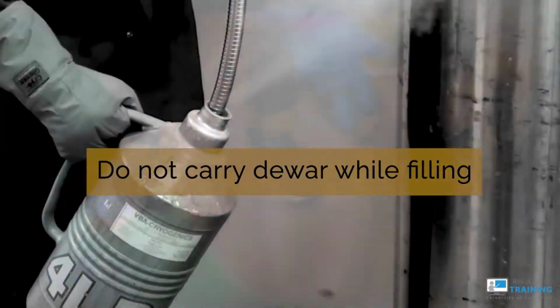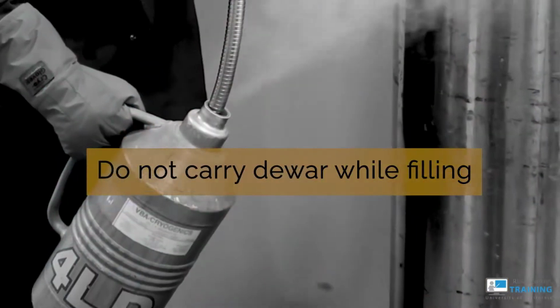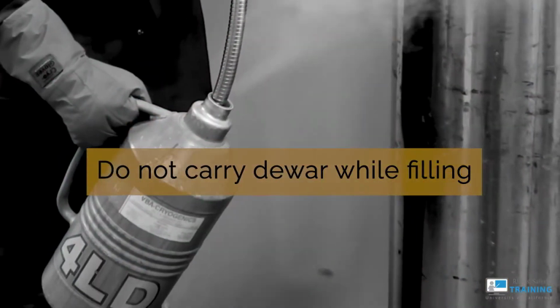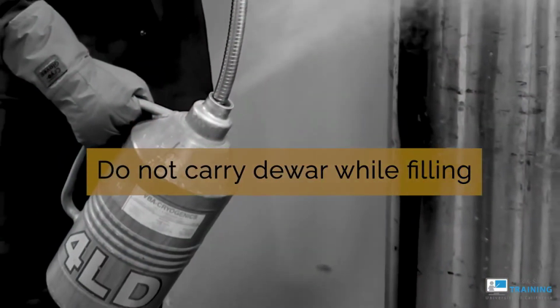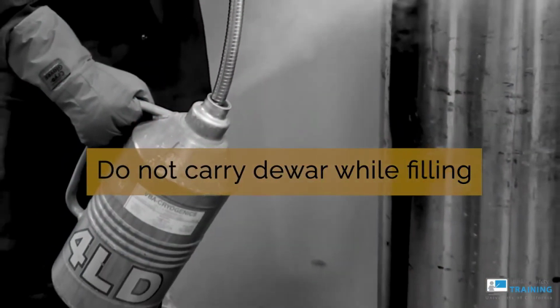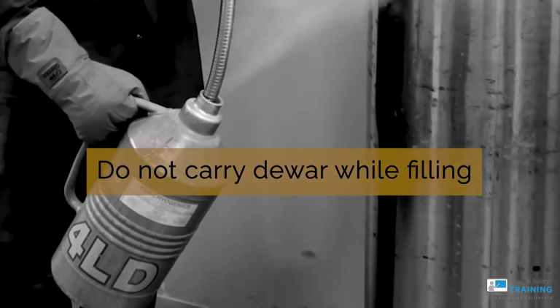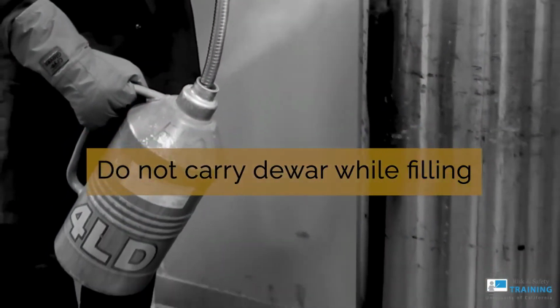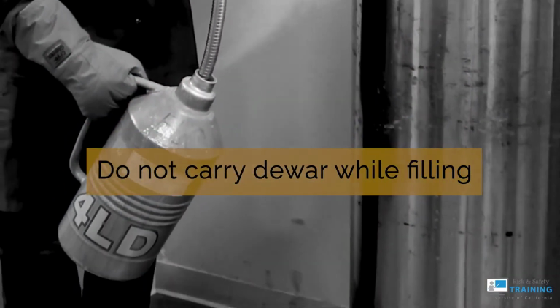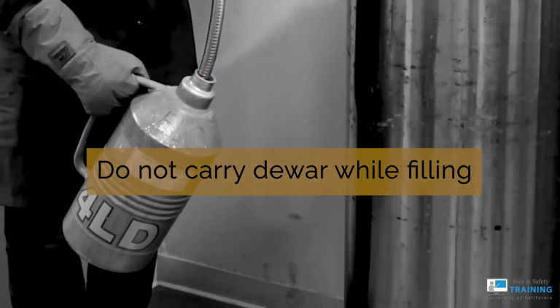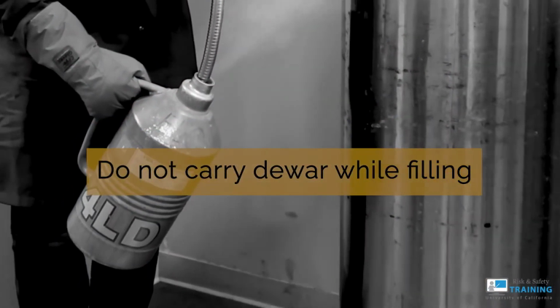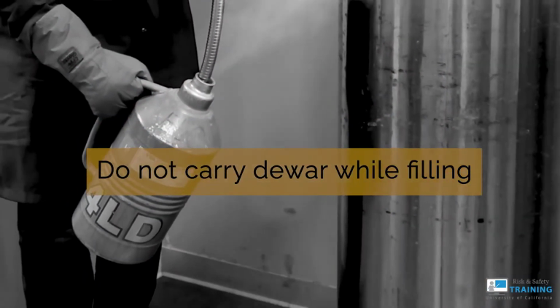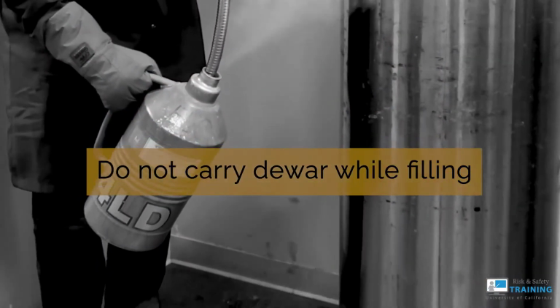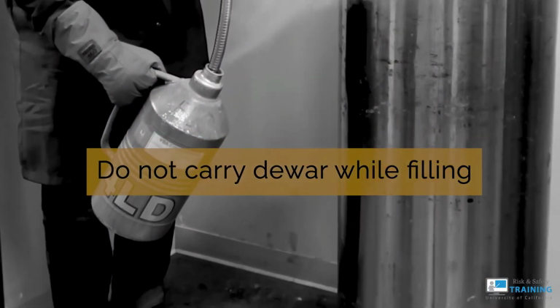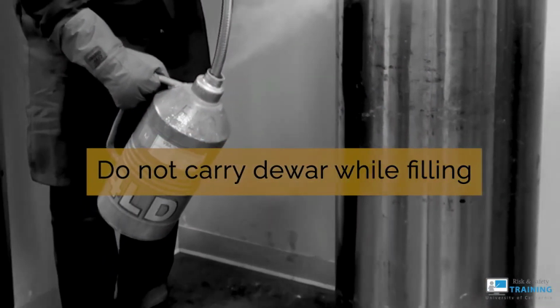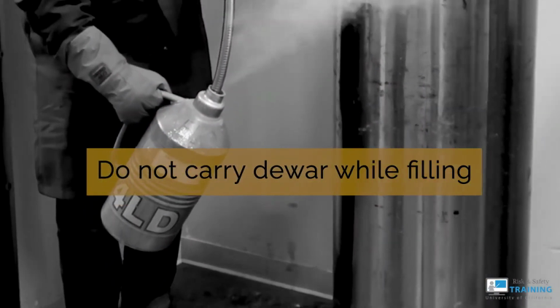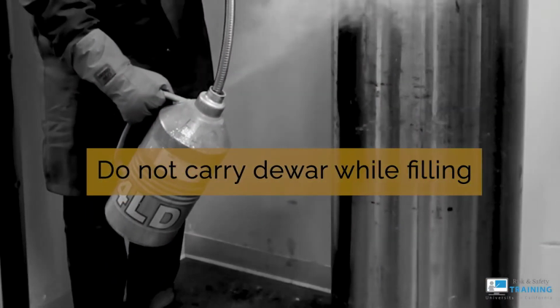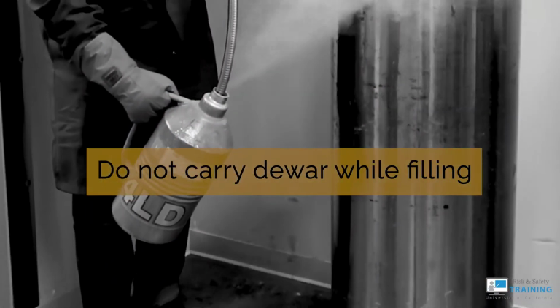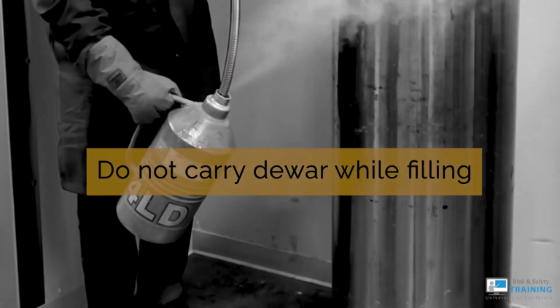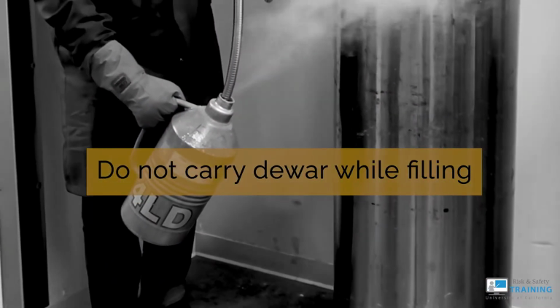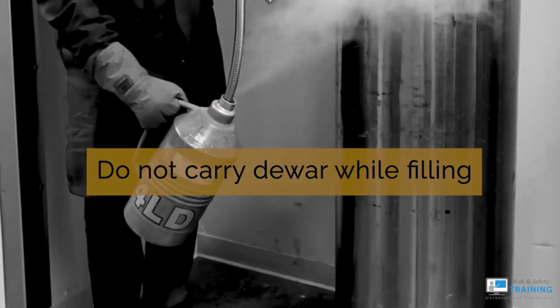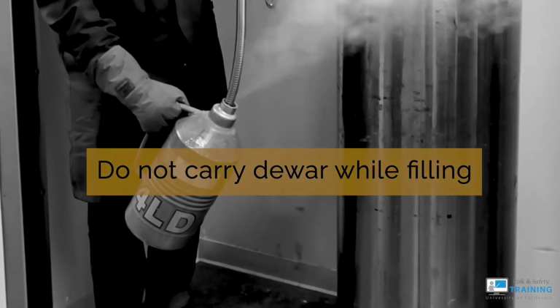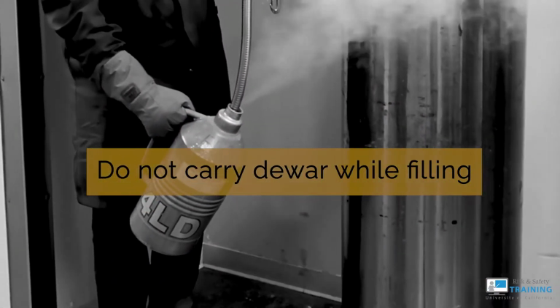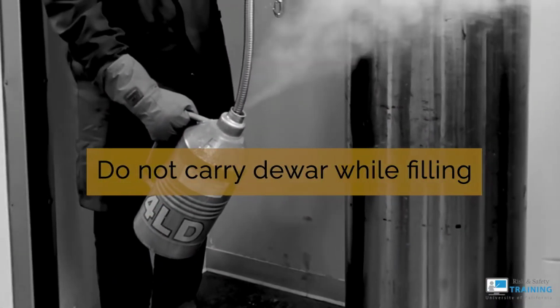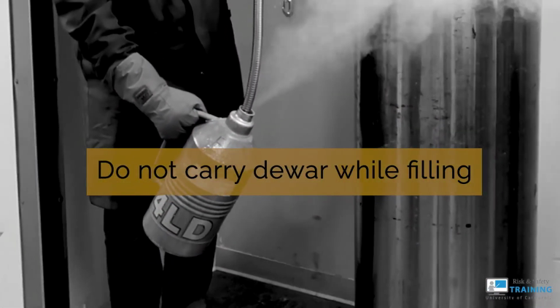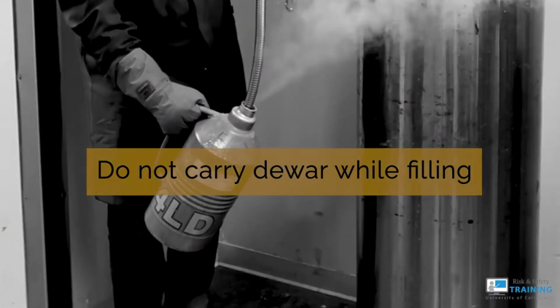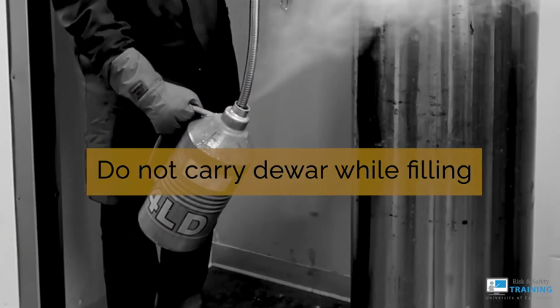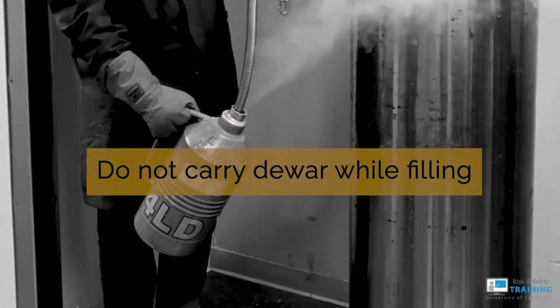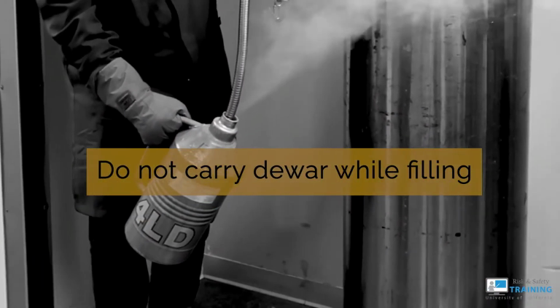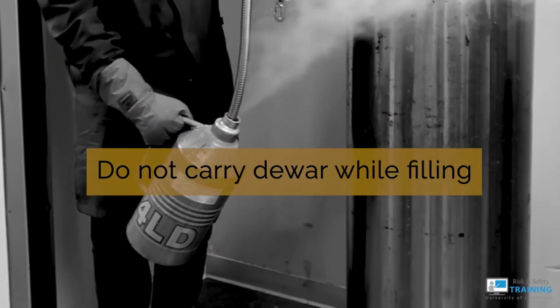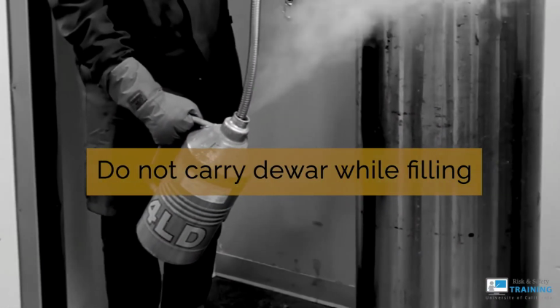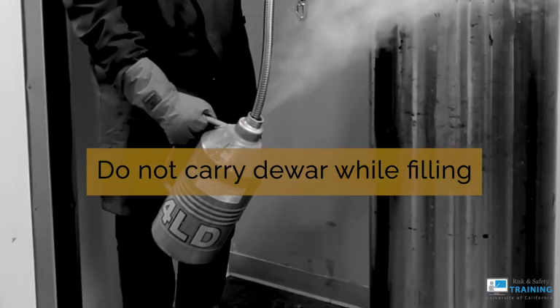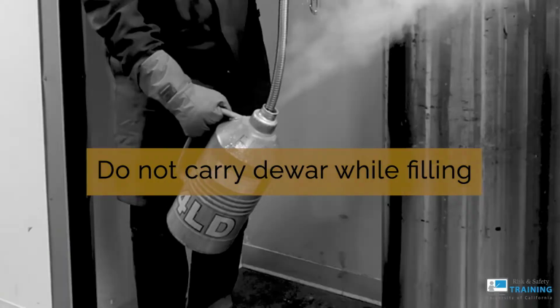If you try to carry the dewar while filling, you risk dropping, spilling, or other injuries.